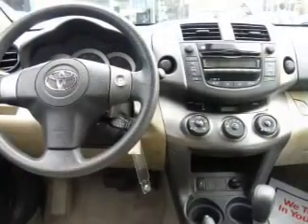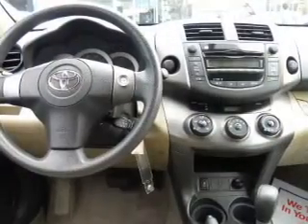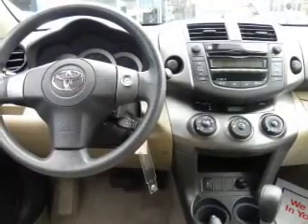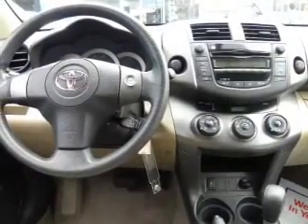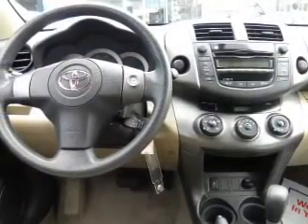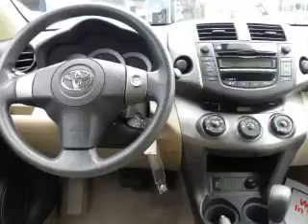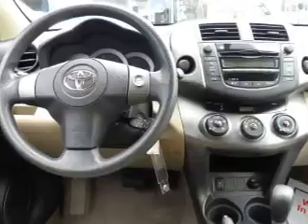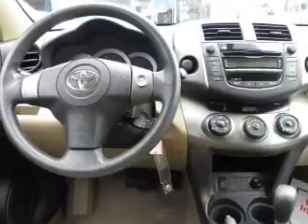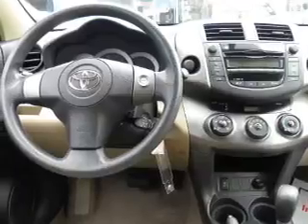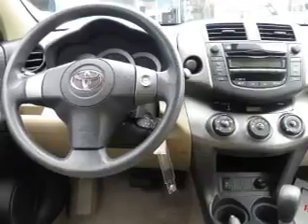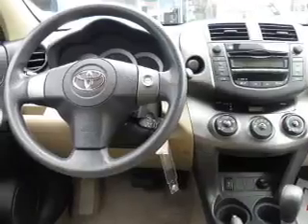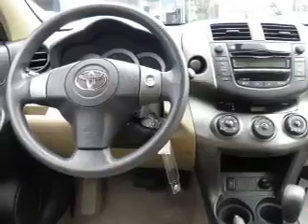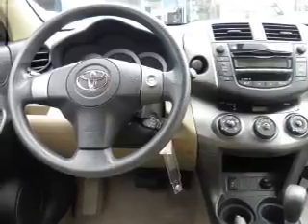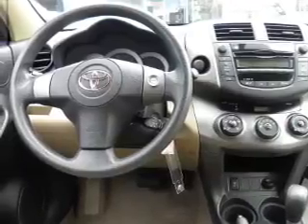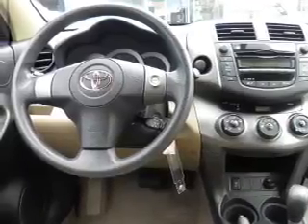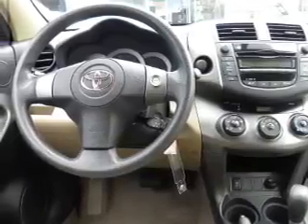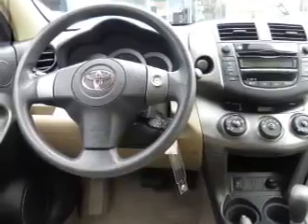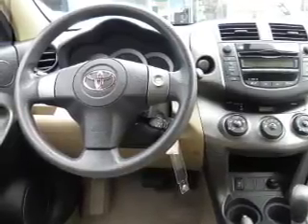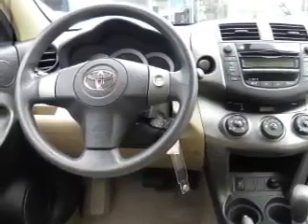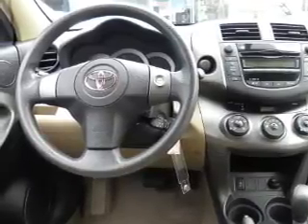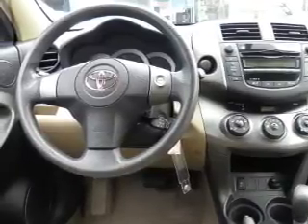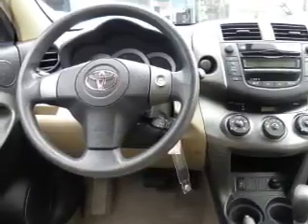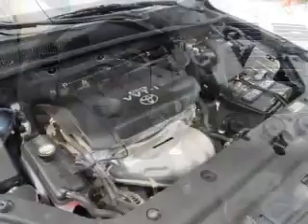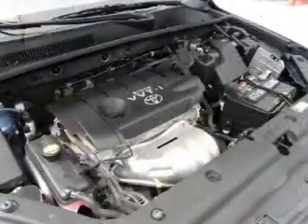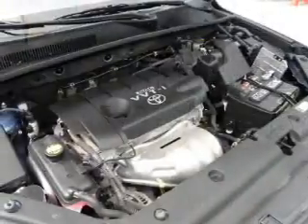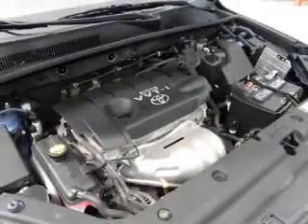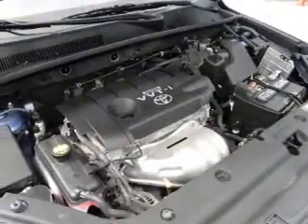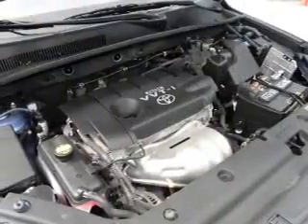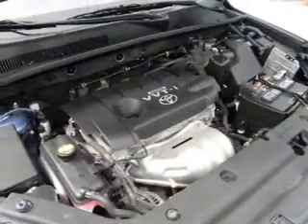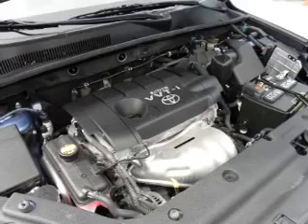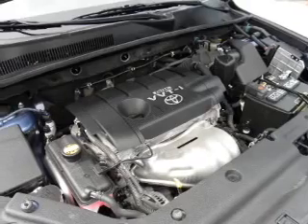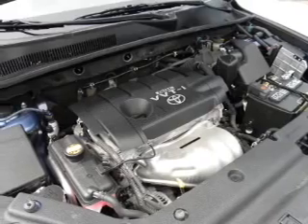Keyless entry, power door locks, power windows, cruise control, an AM-FM stereo, power mirrors, power steering.